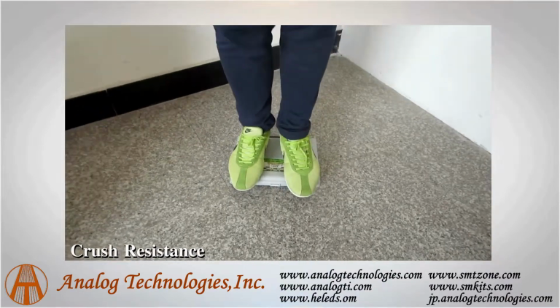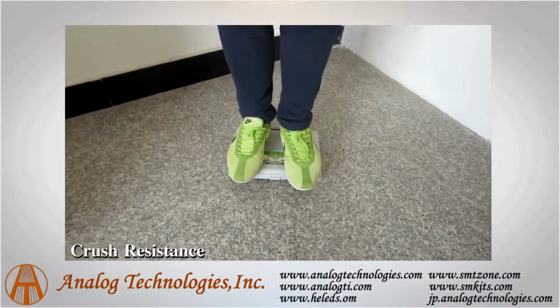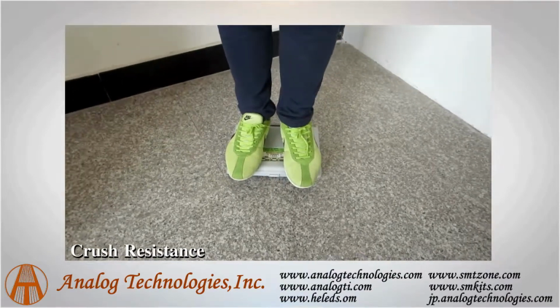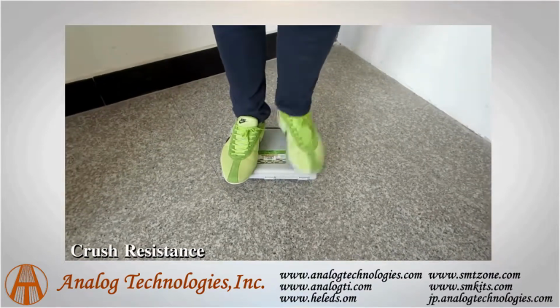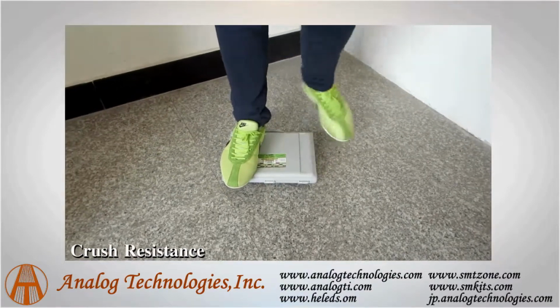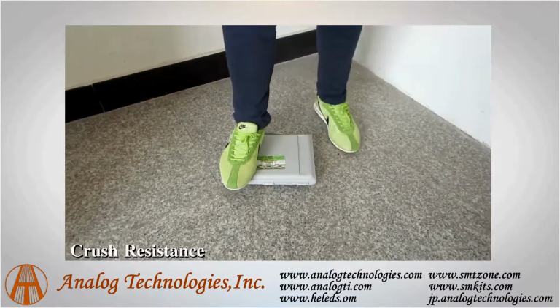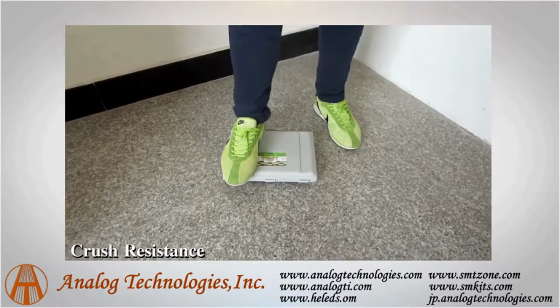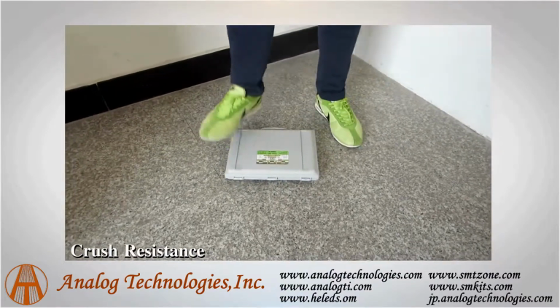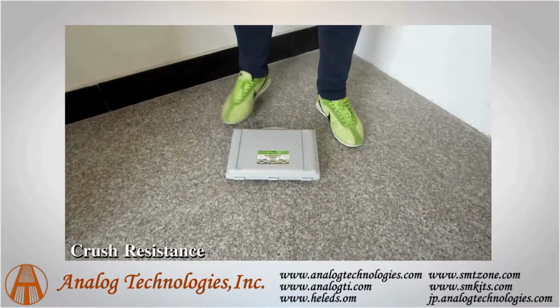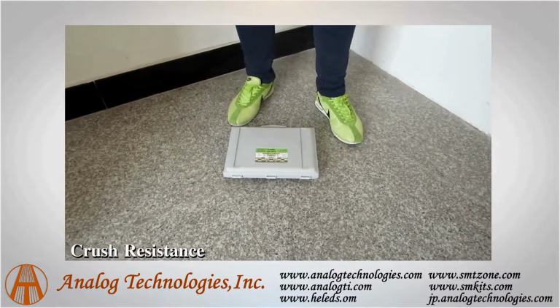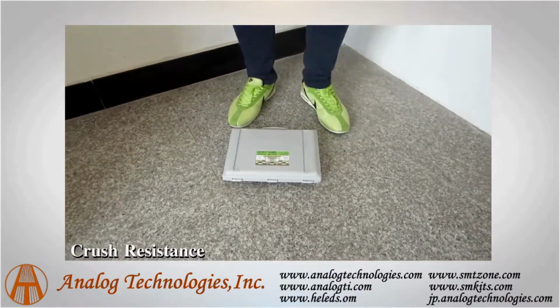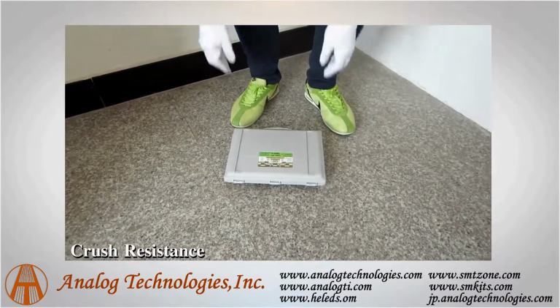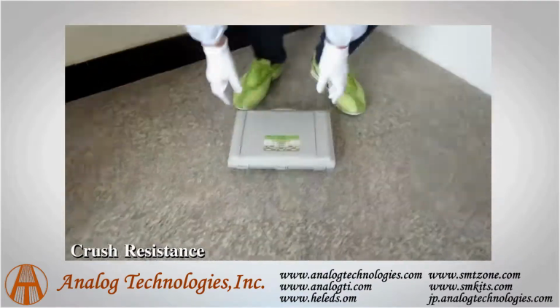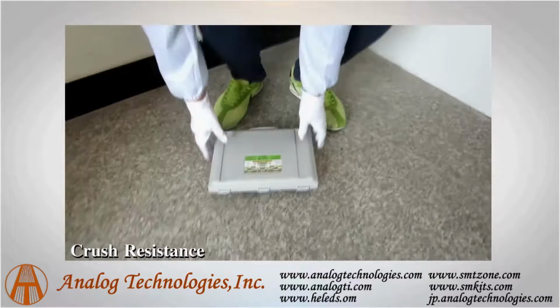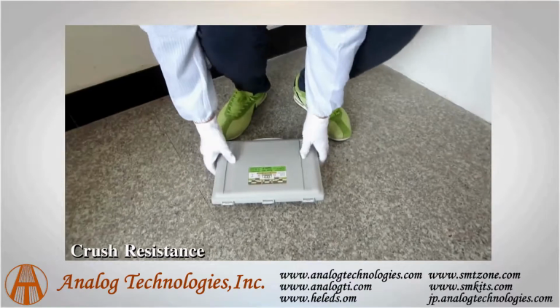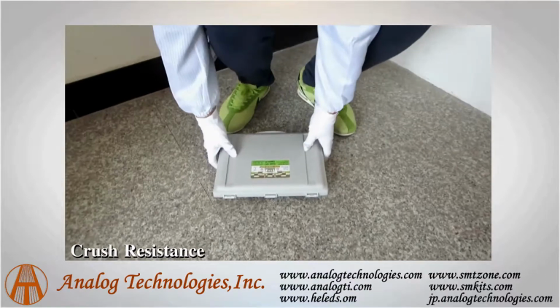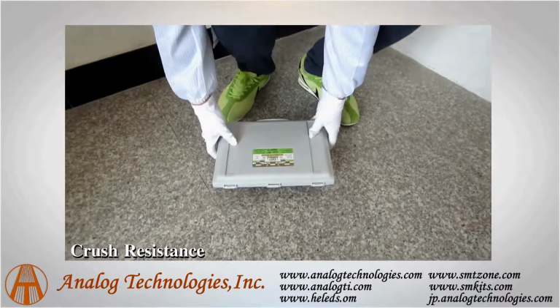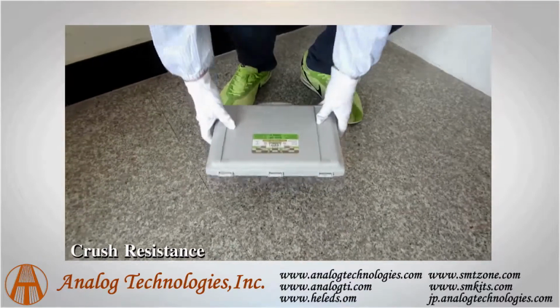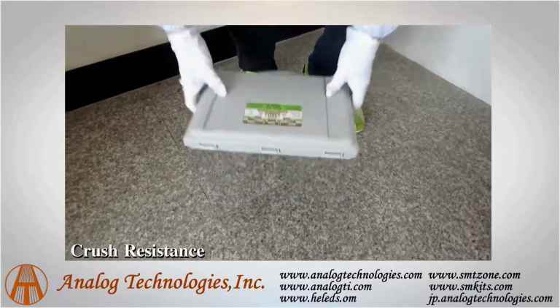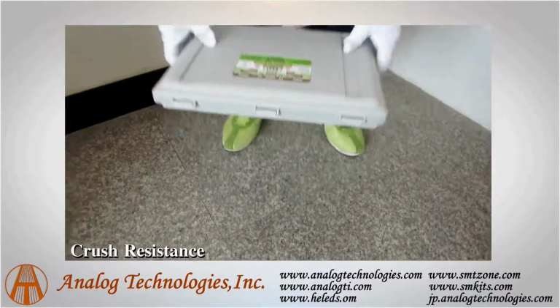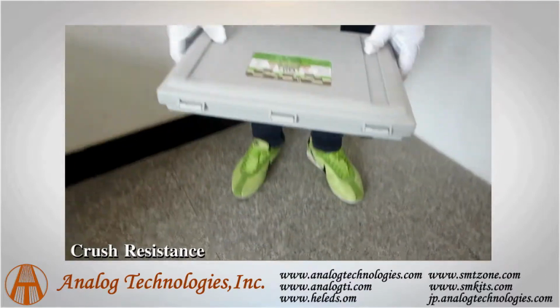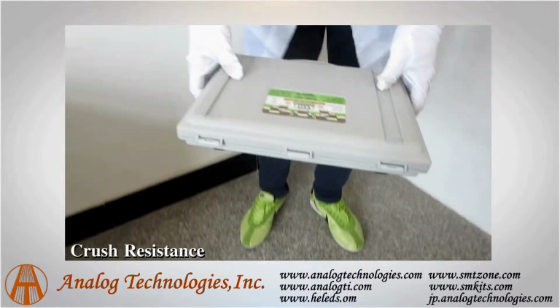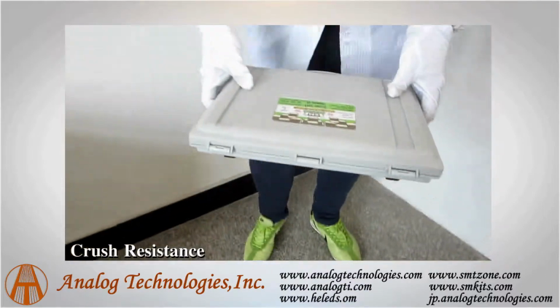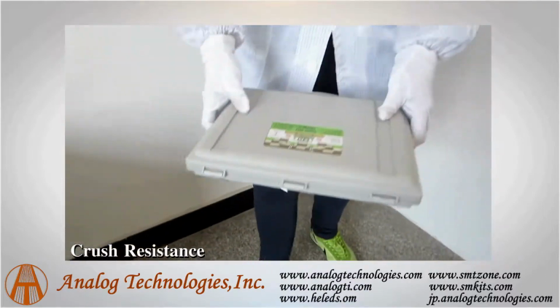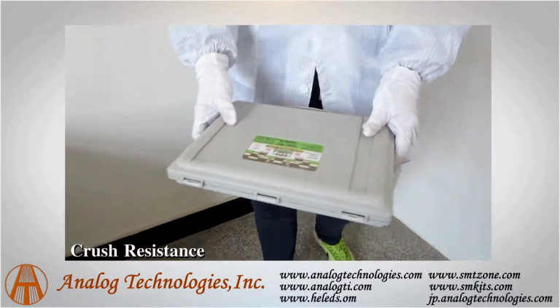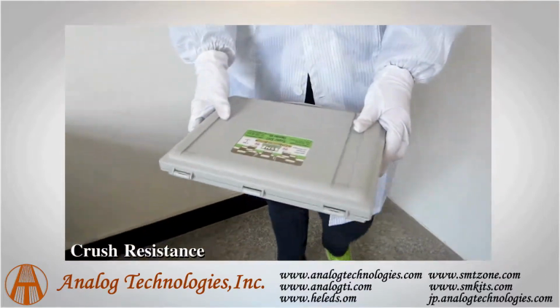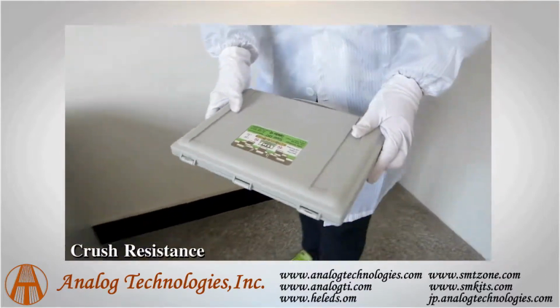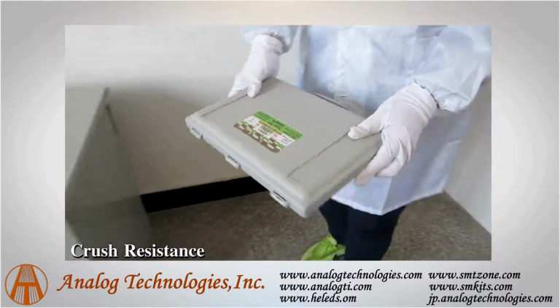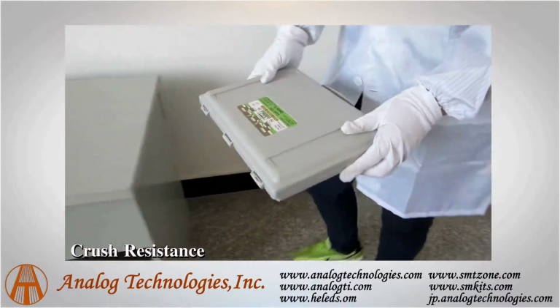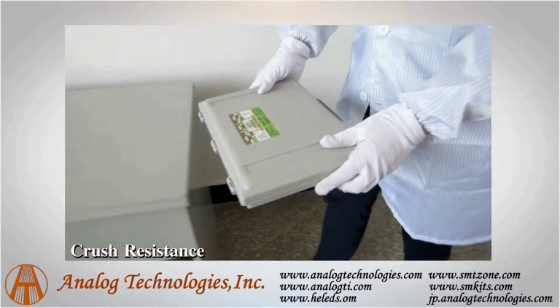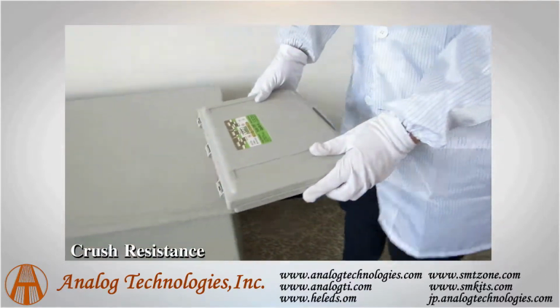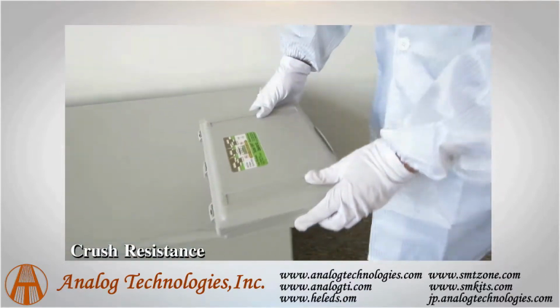We can see when an adult steps on it, the kit is still undamaged.